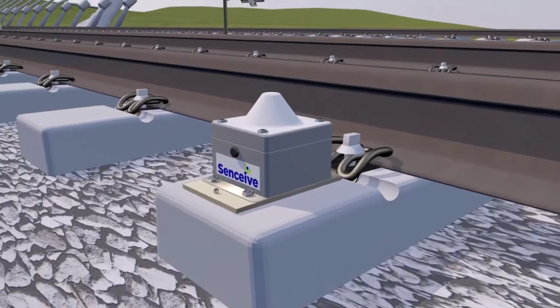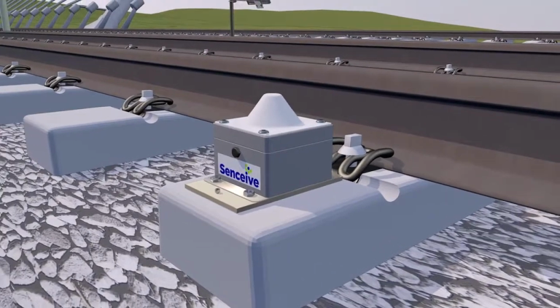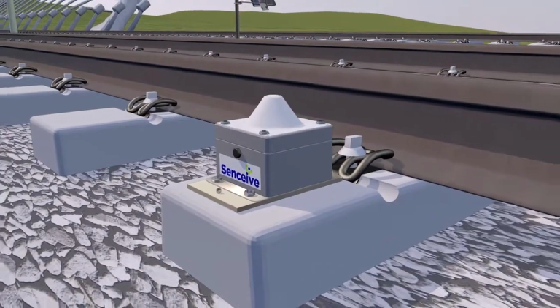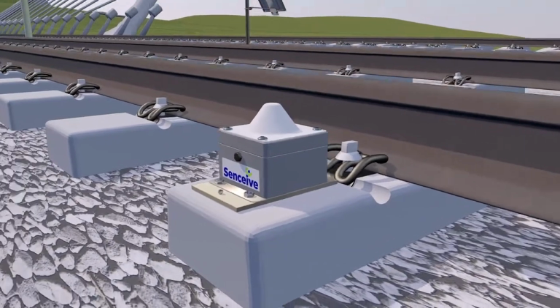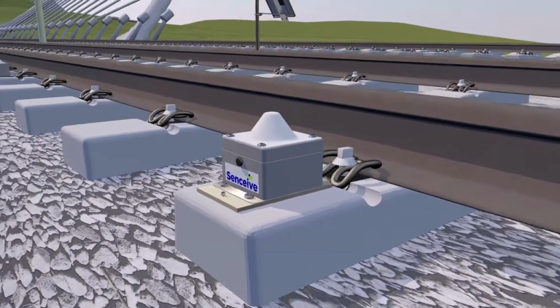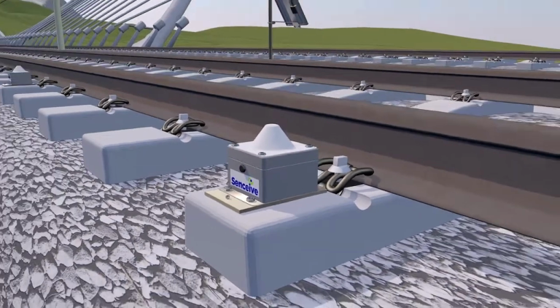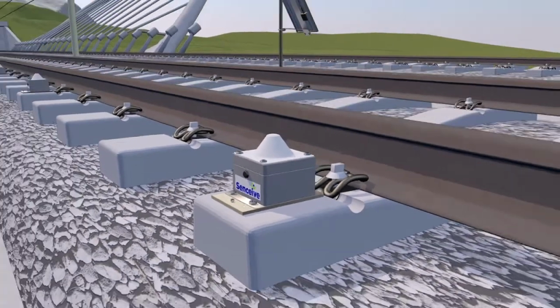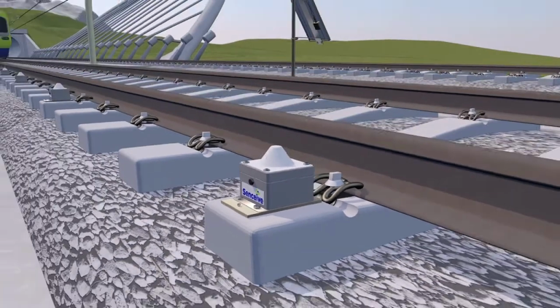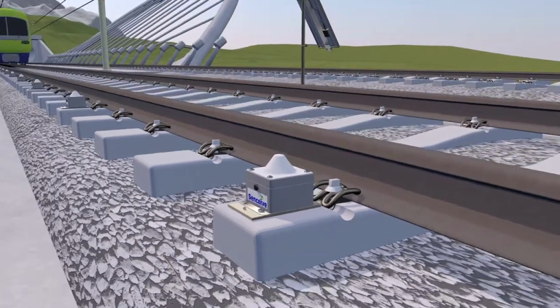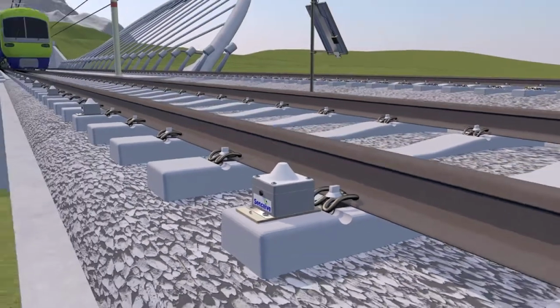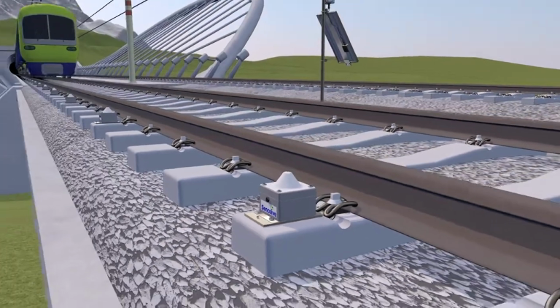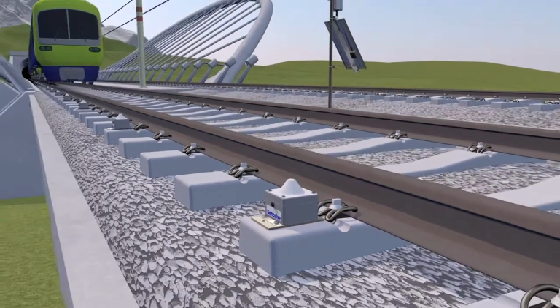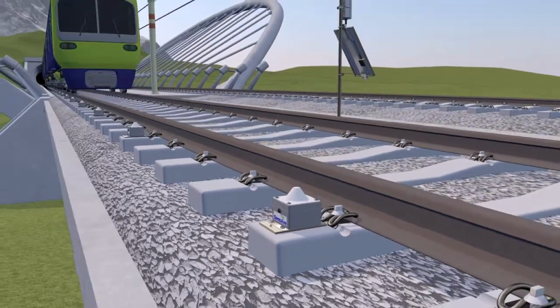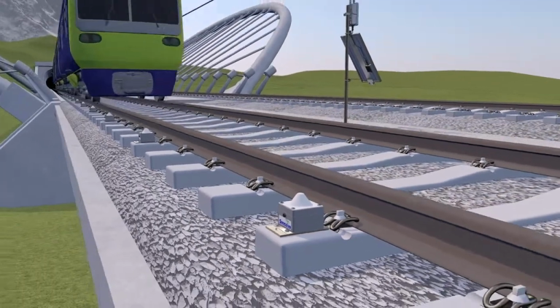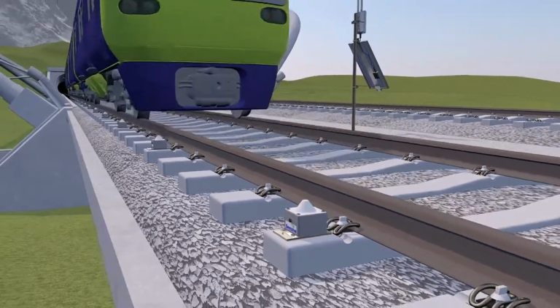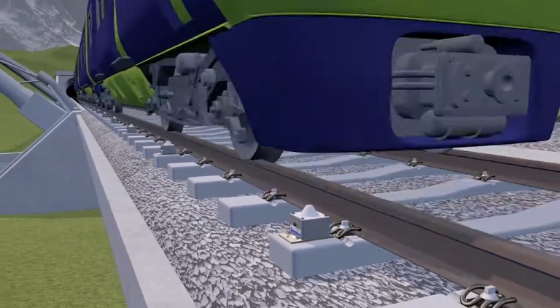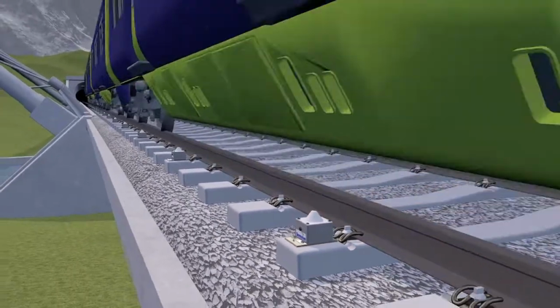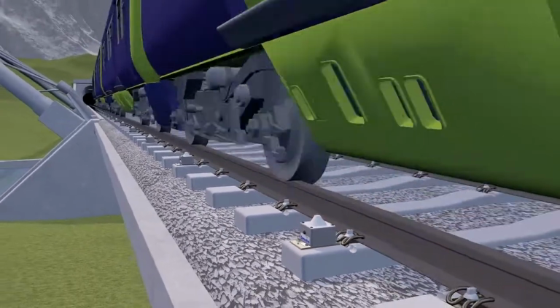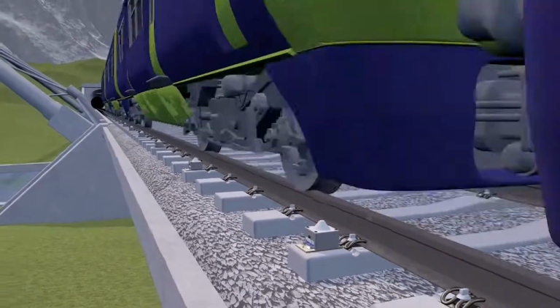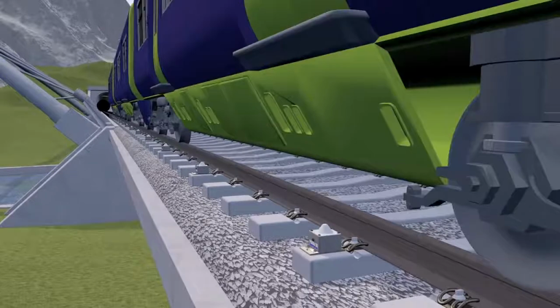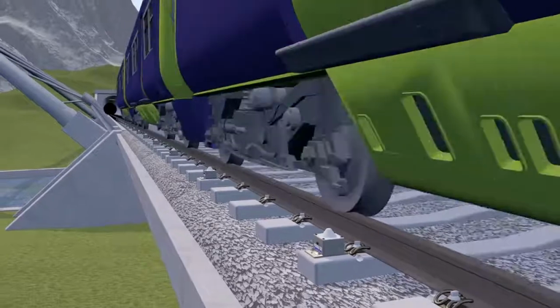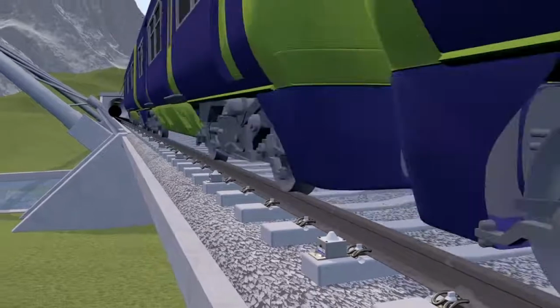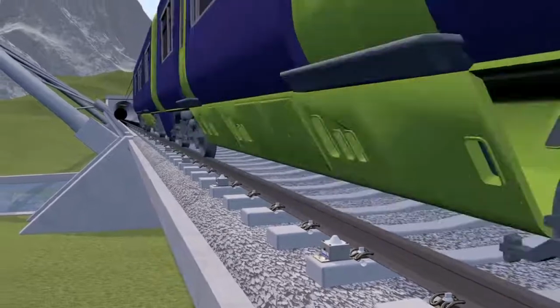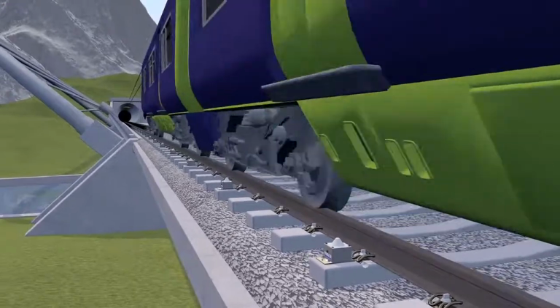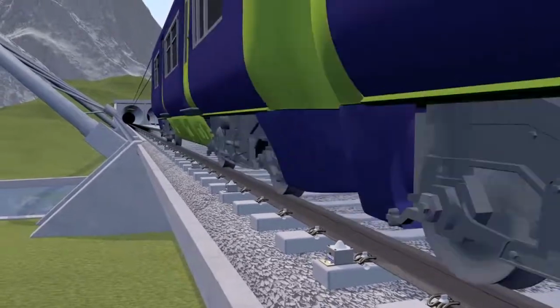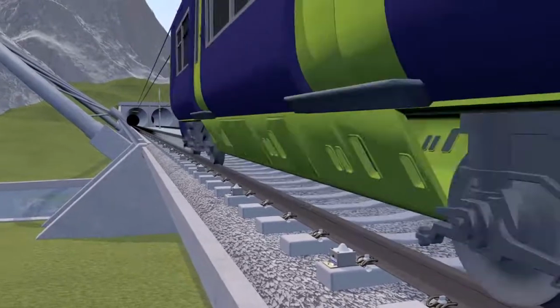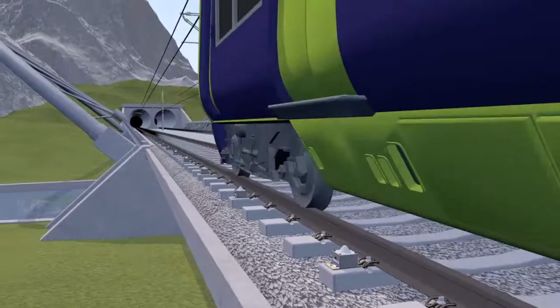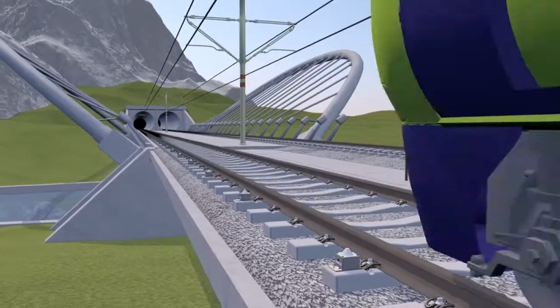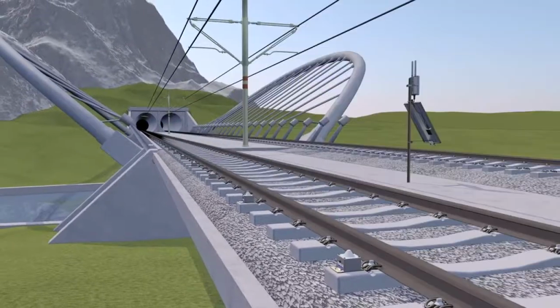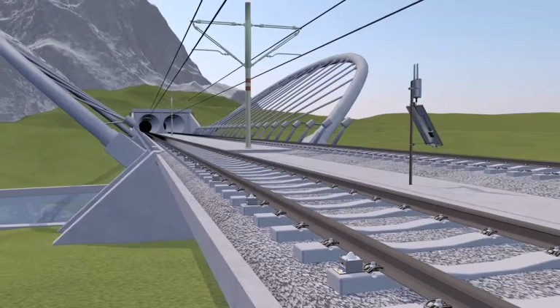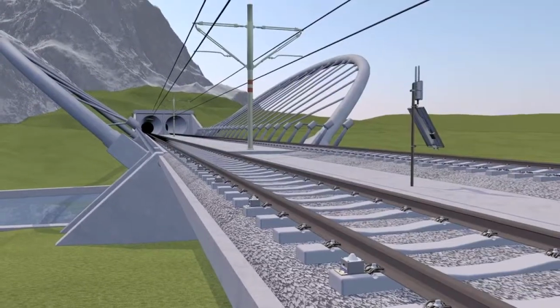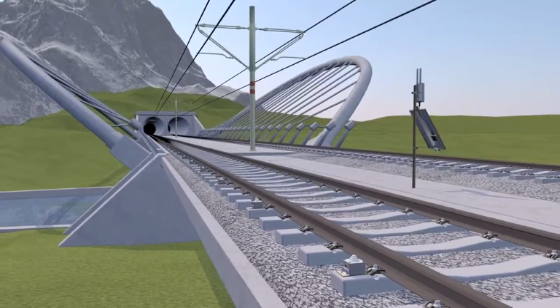Our FlatMesh platform — sensors, gateways and hubs — are London Underground and Network Rail approved.